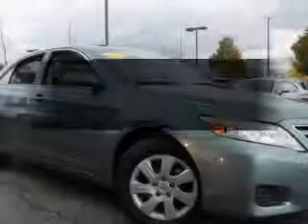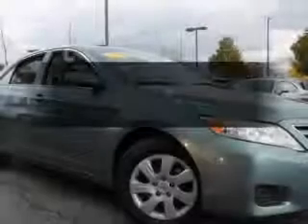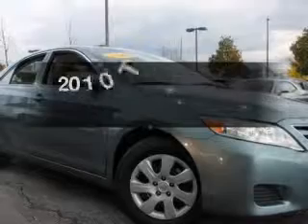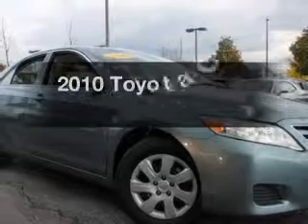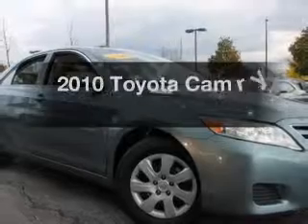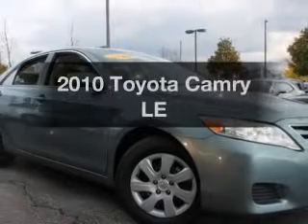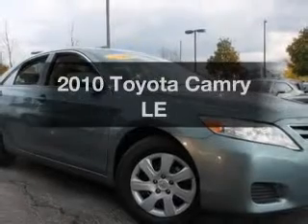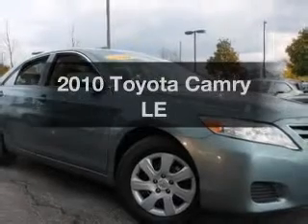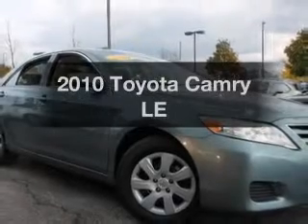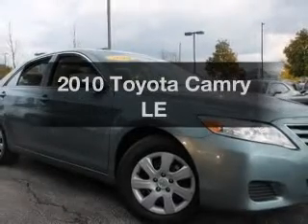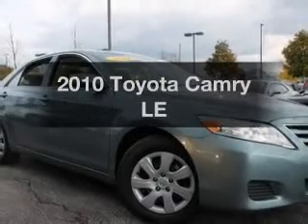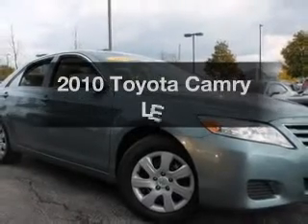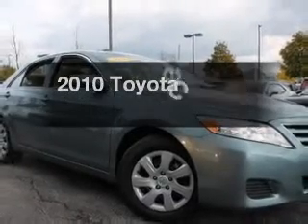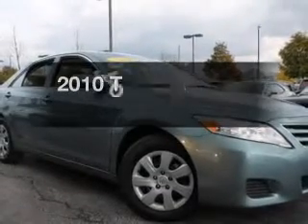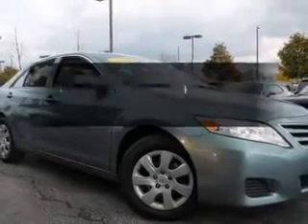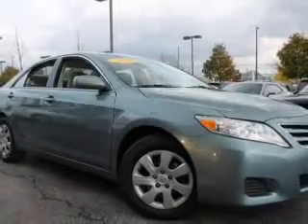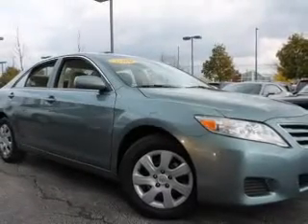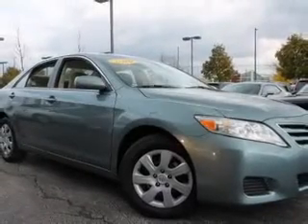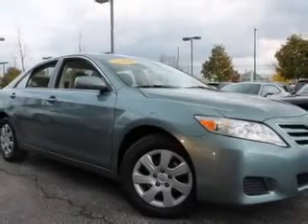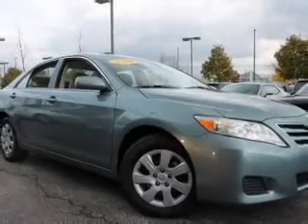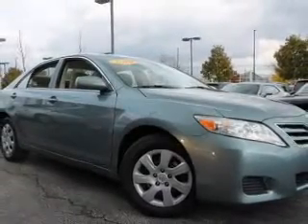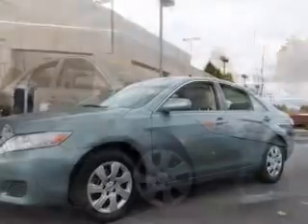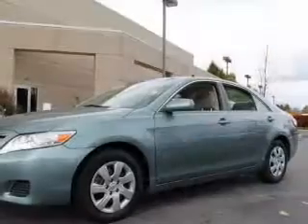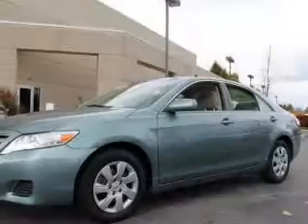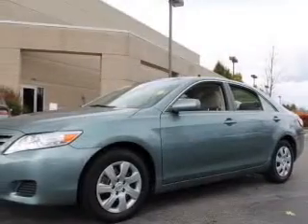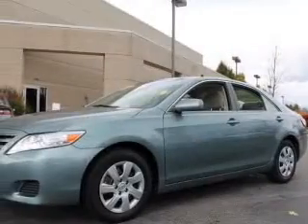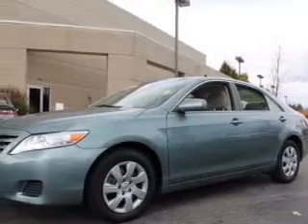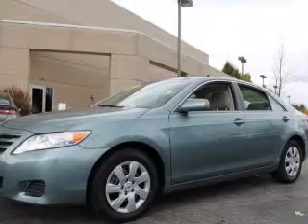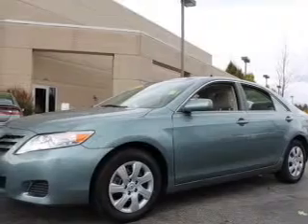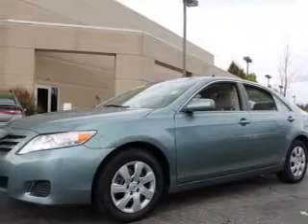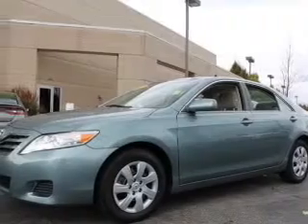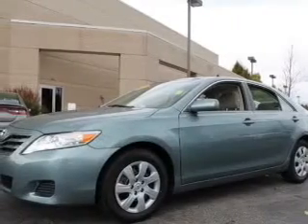Get noticed in this 2010 Toyota Camry. Travel the roads in style and comfort in this great vehicle.